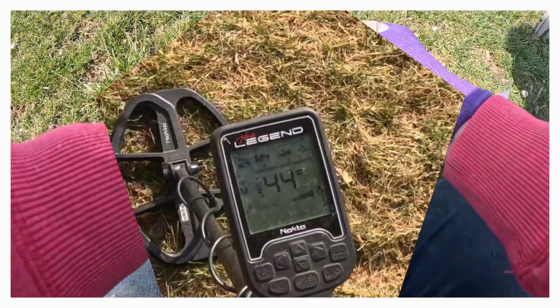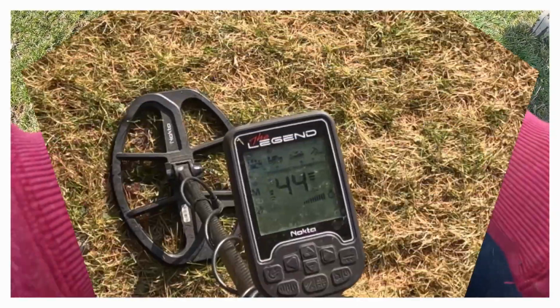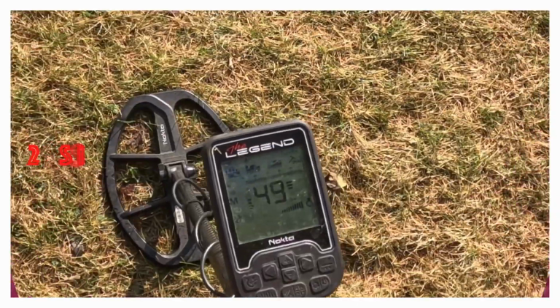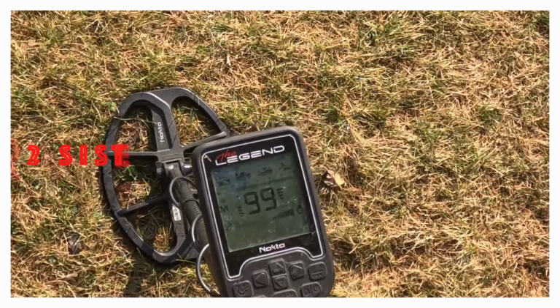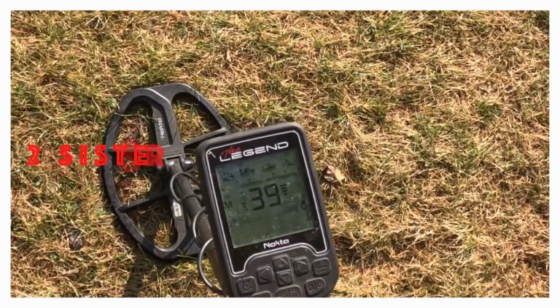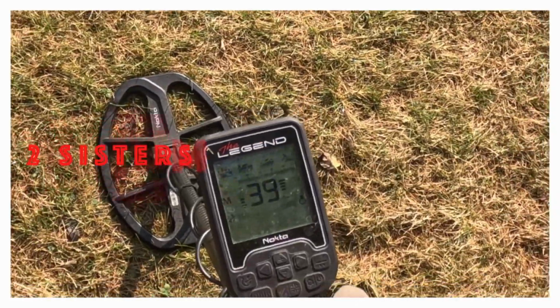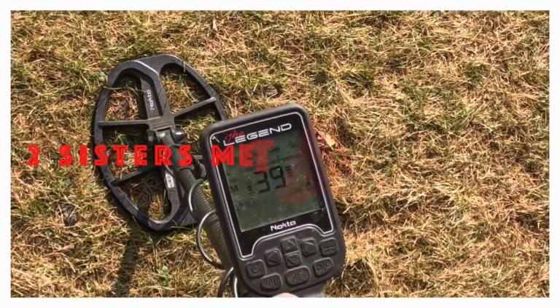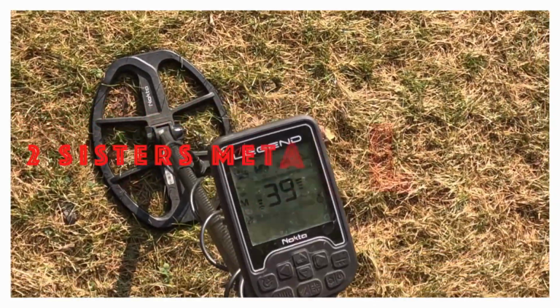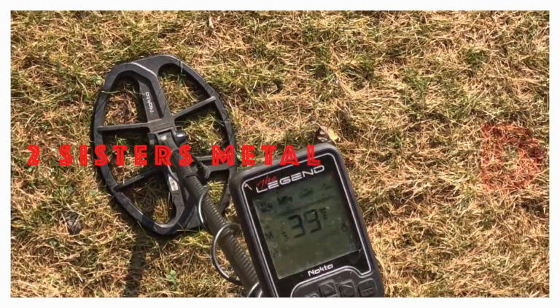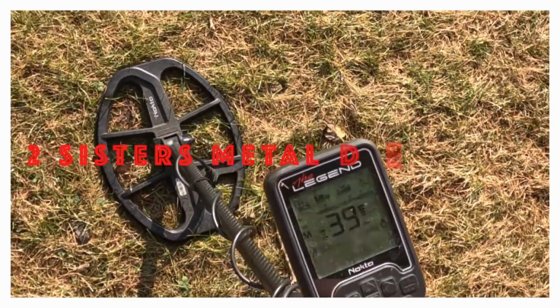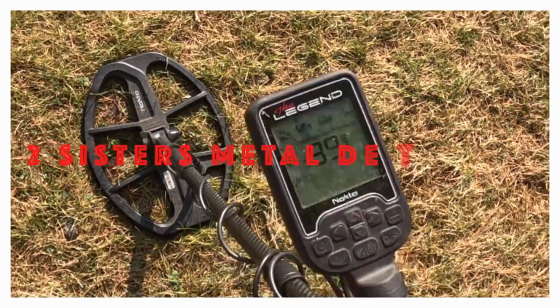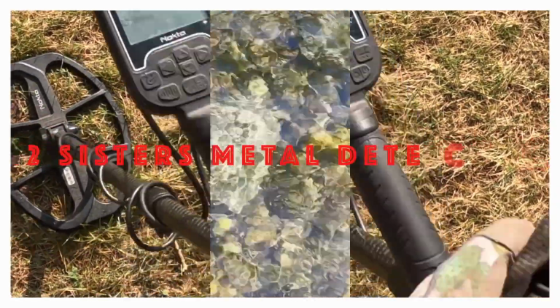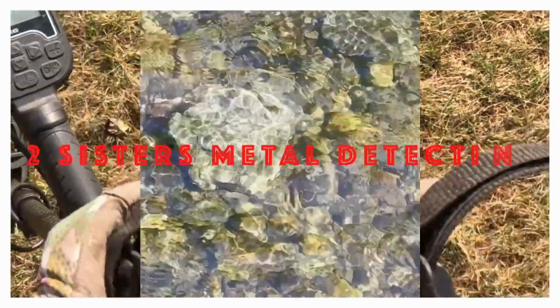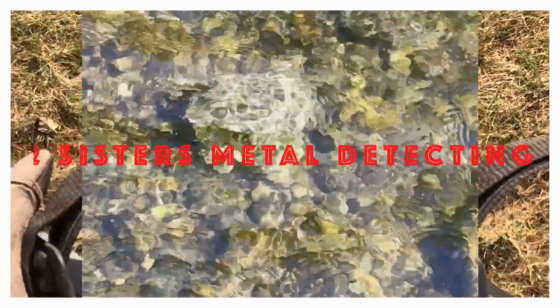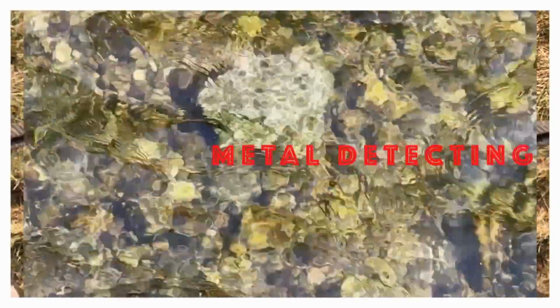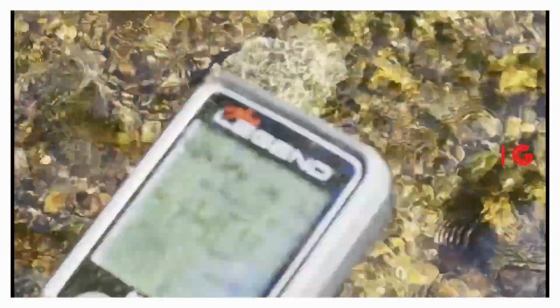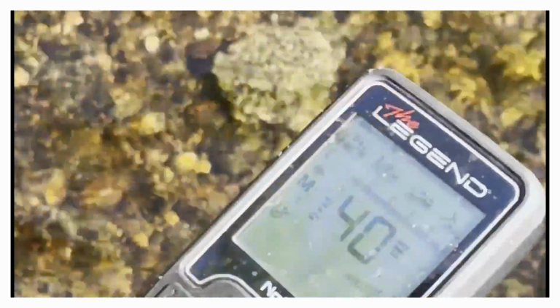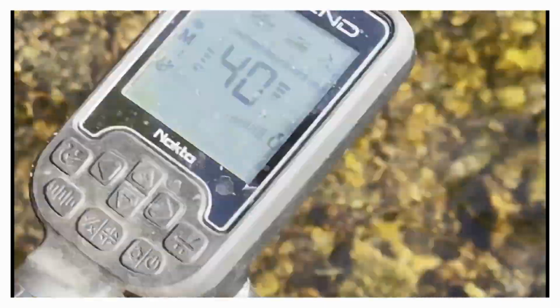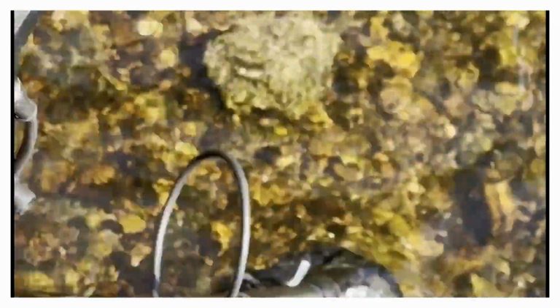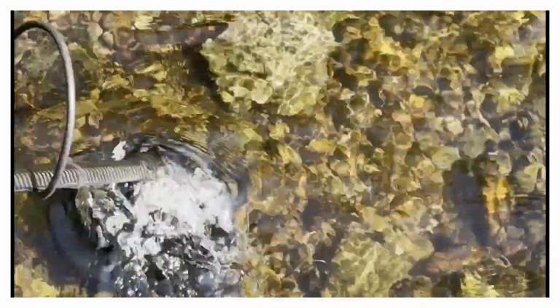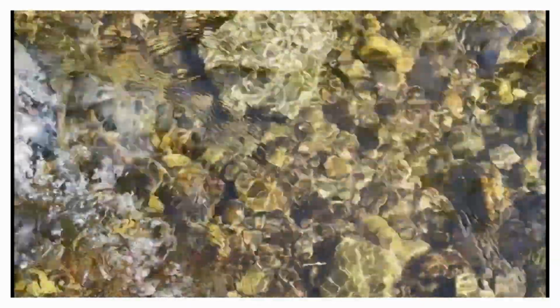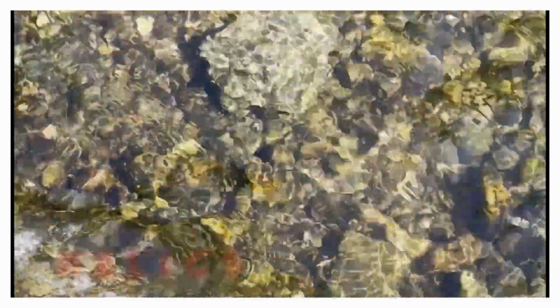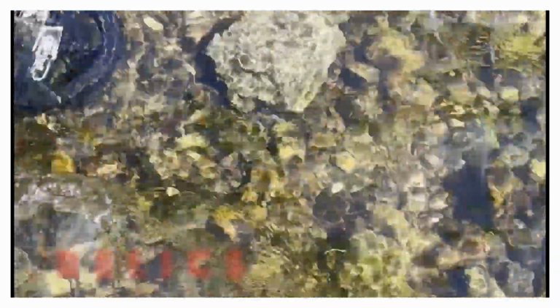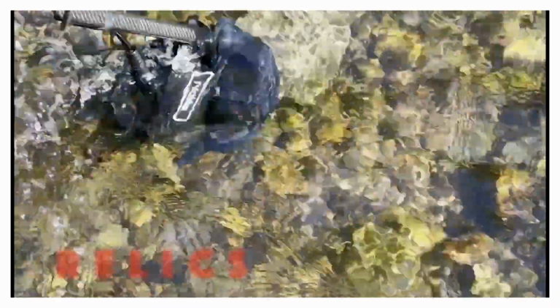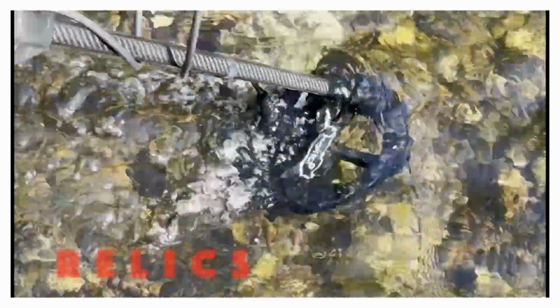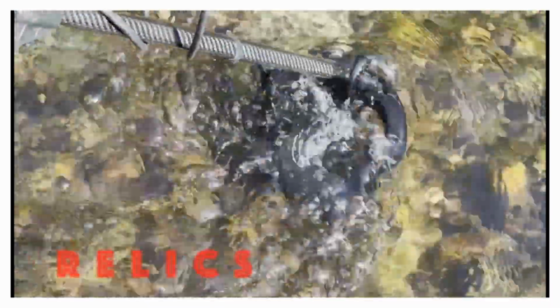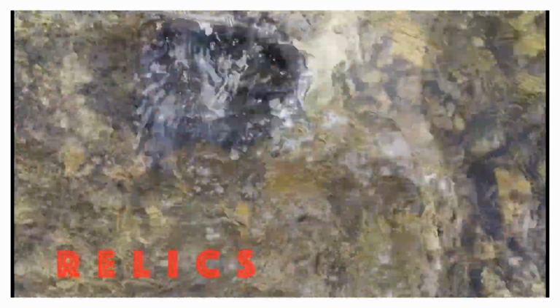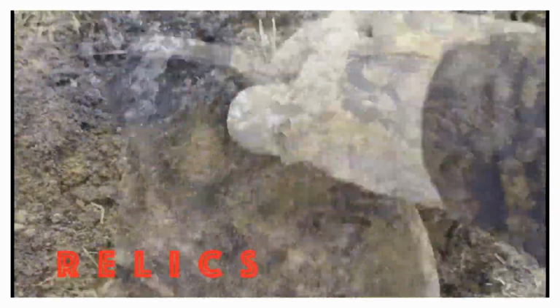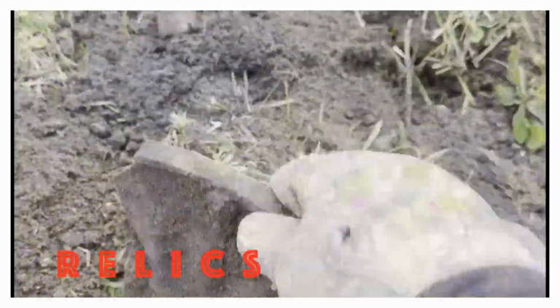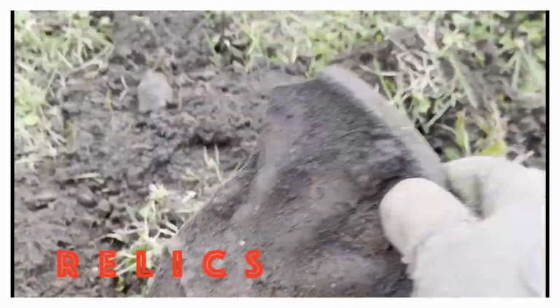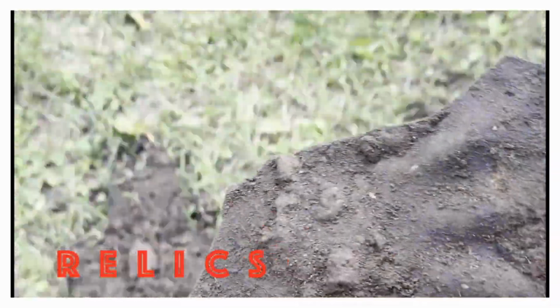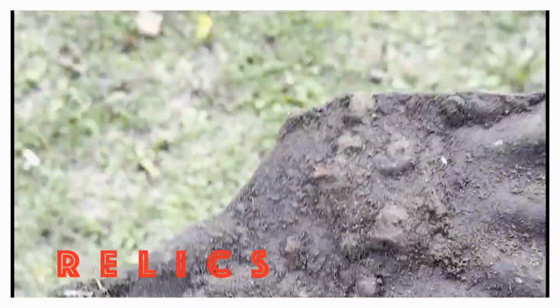I'm Karen. And I'm Michelle. And we're two sisters metal detecting. We find treasure in the most unusual places.